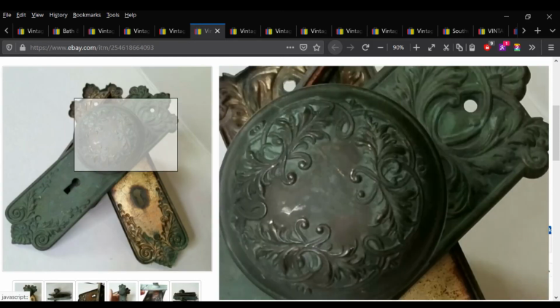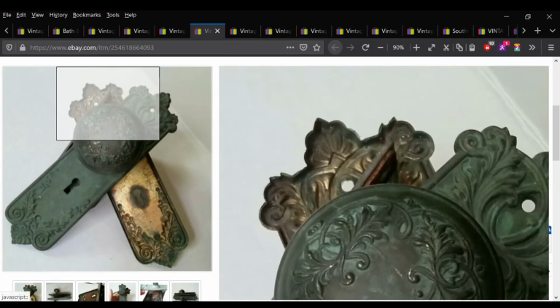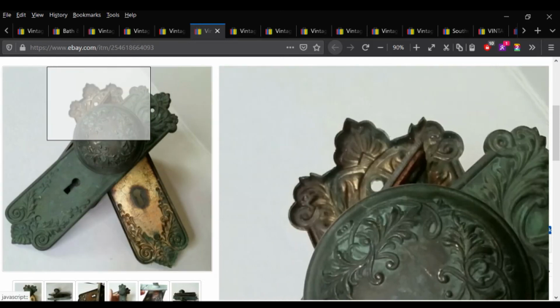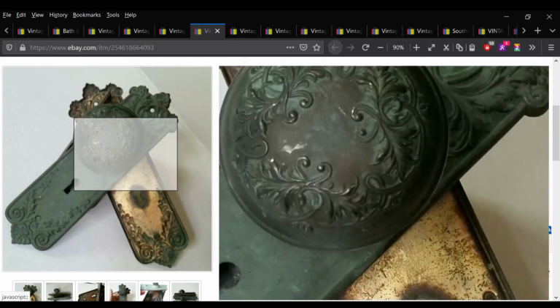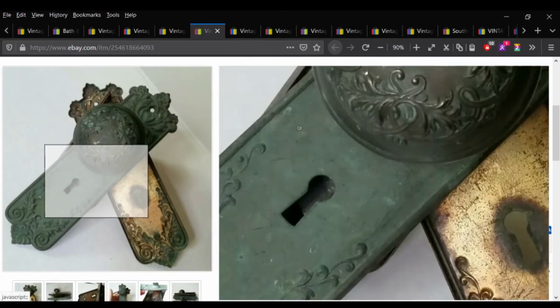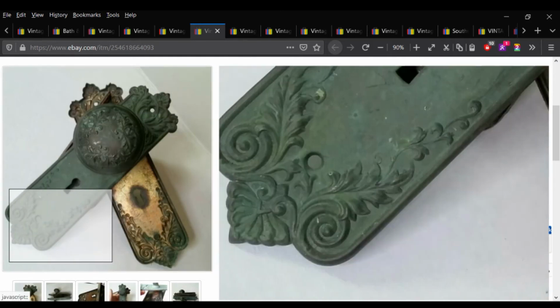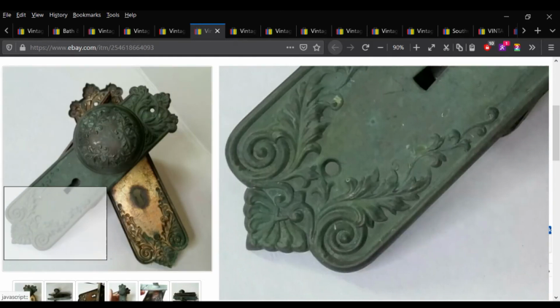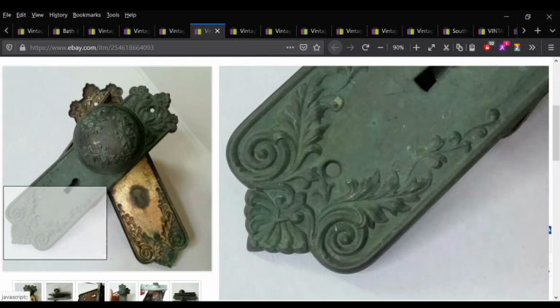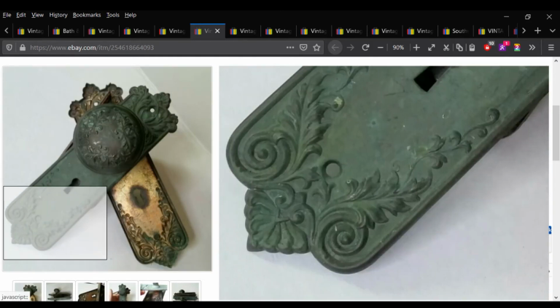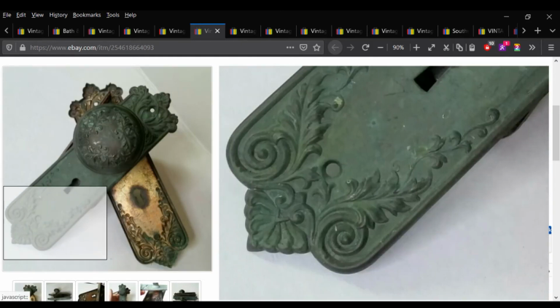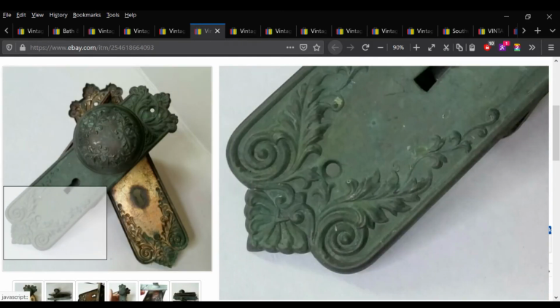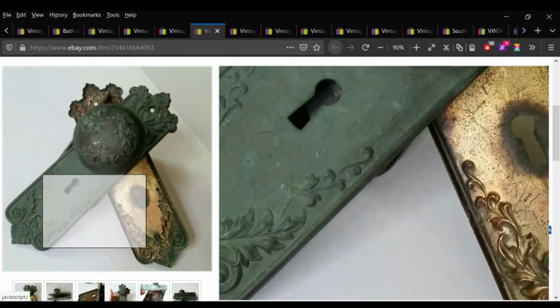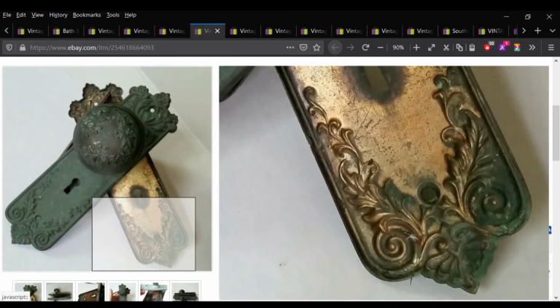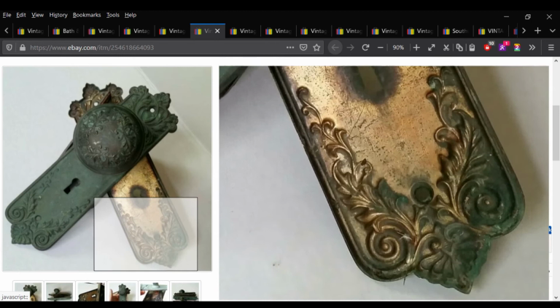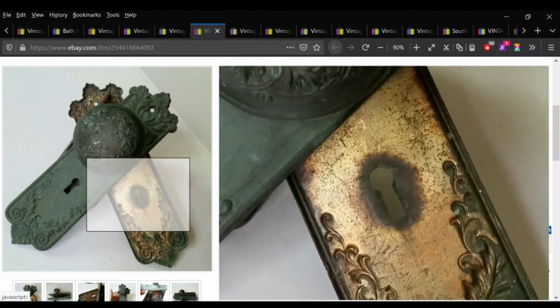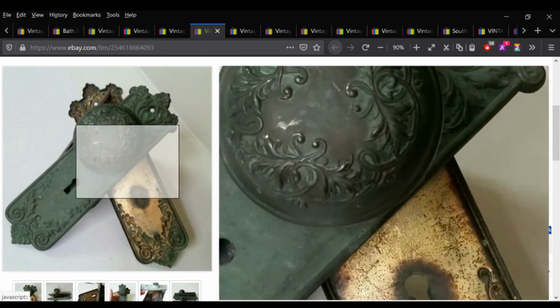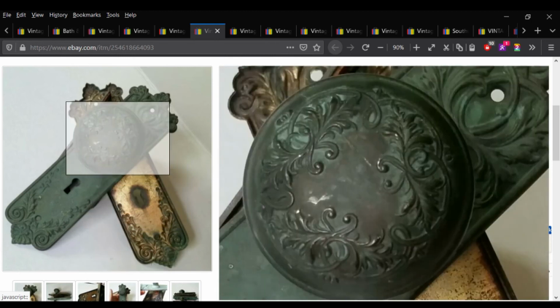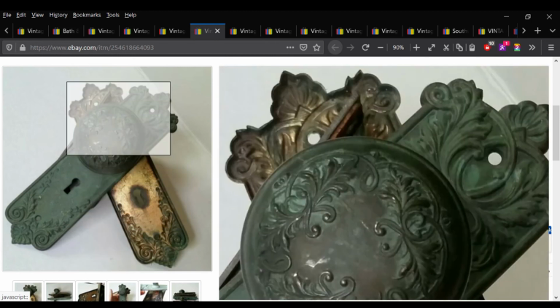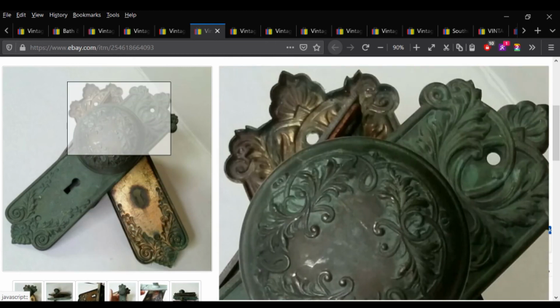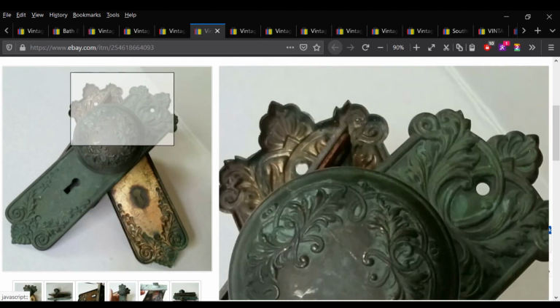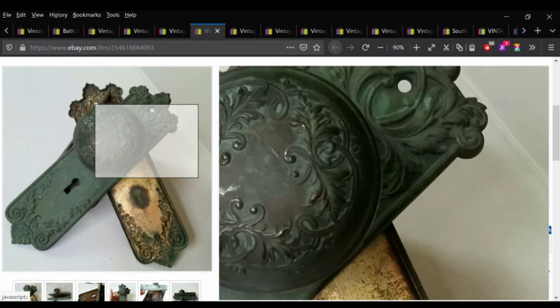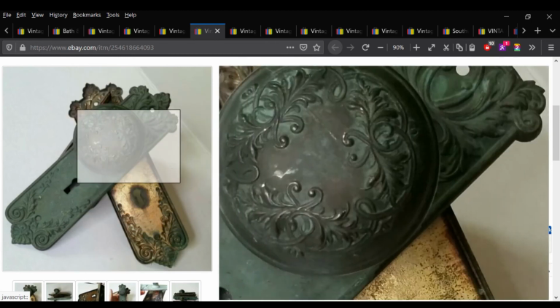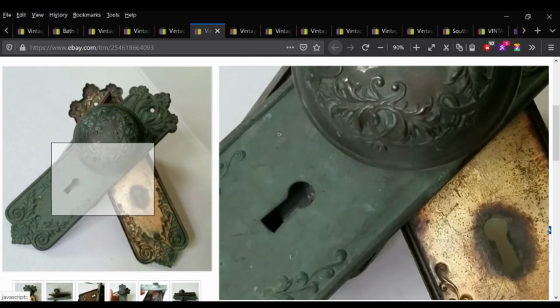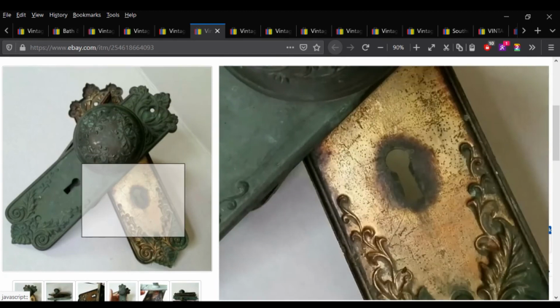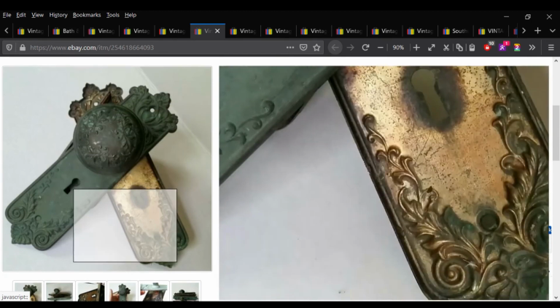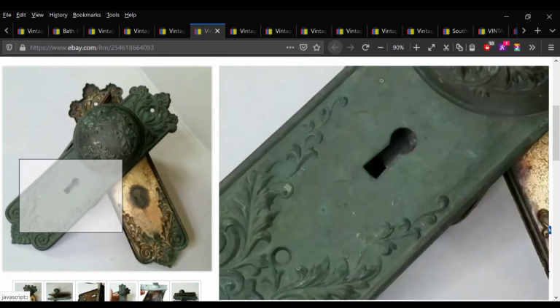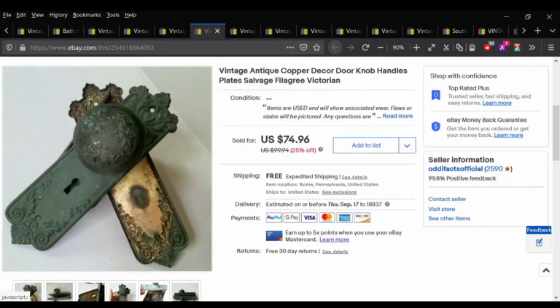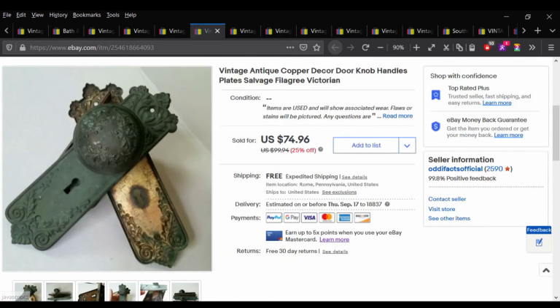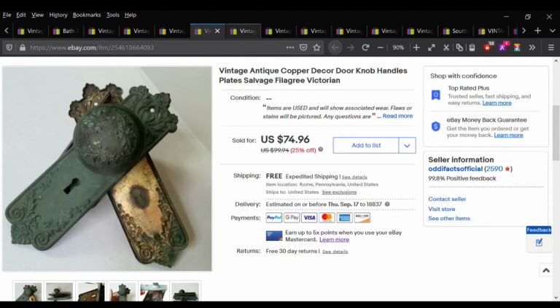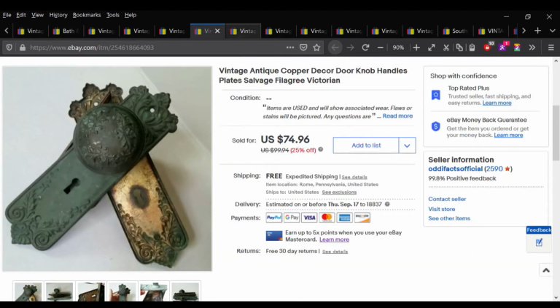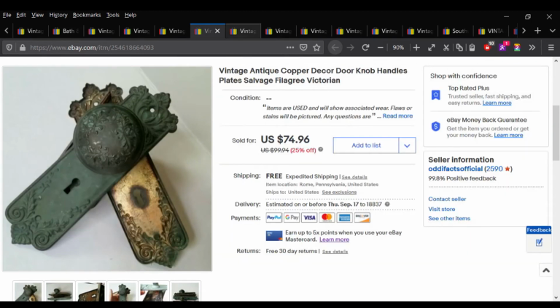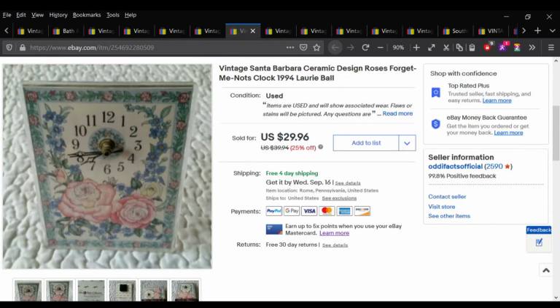Architectural salvage is definitely worth picking up for the right price.